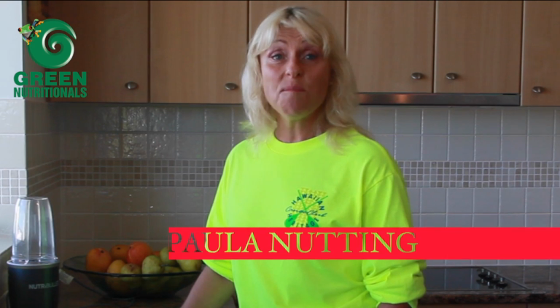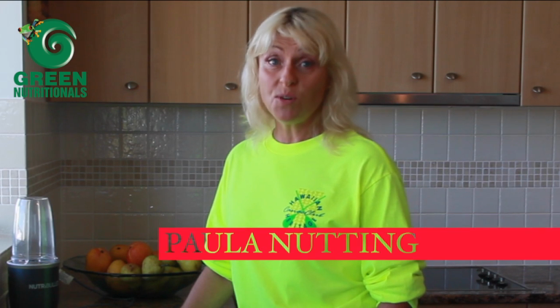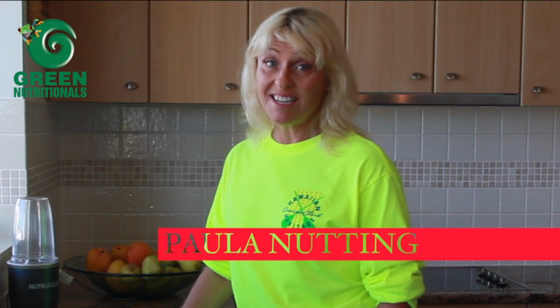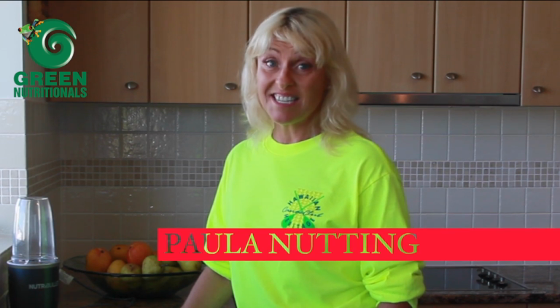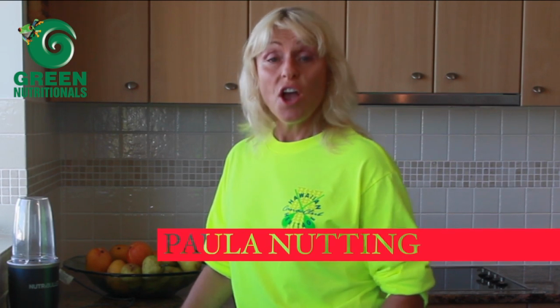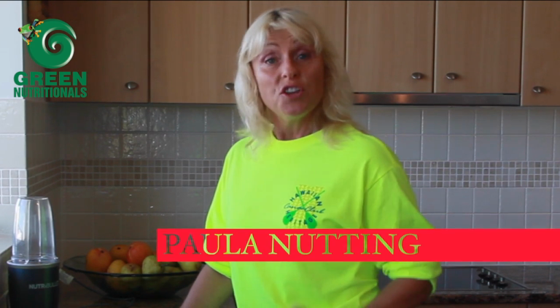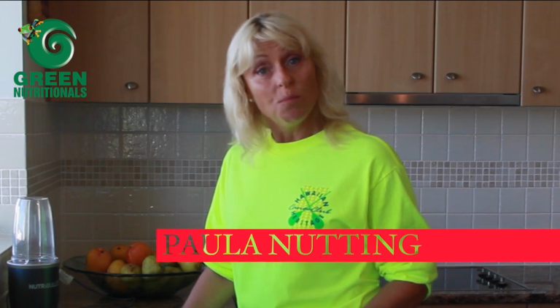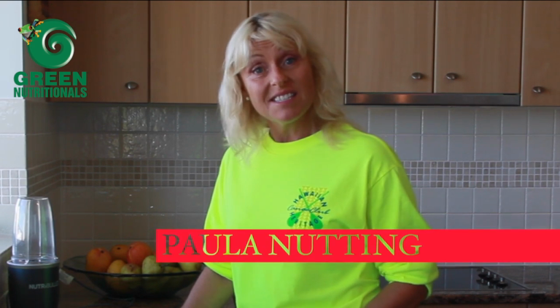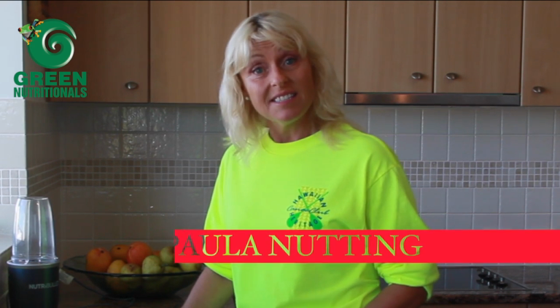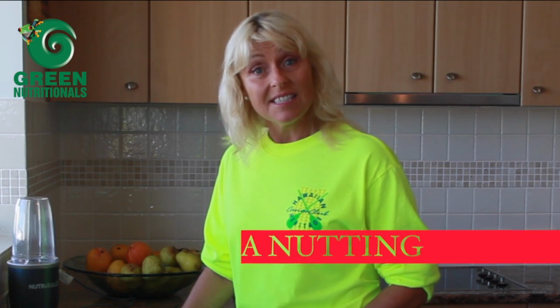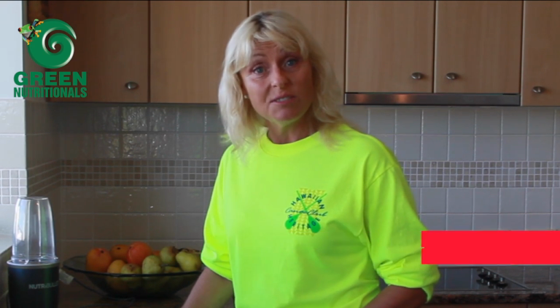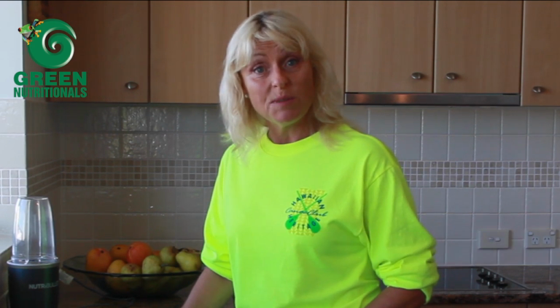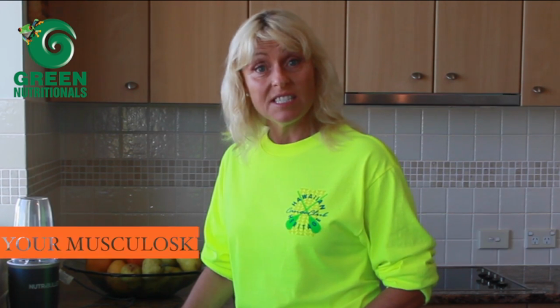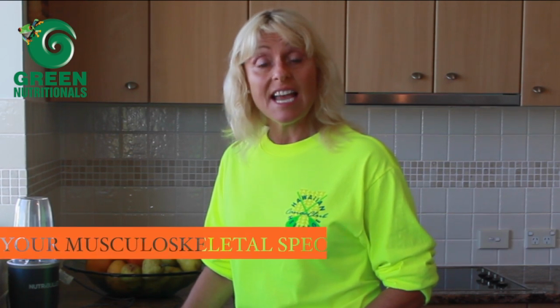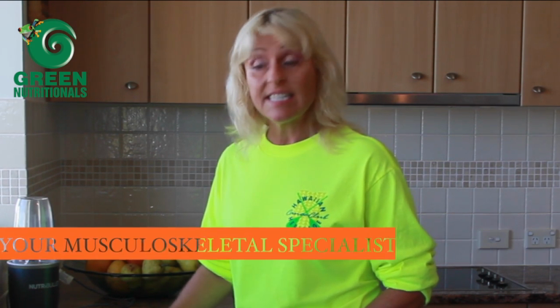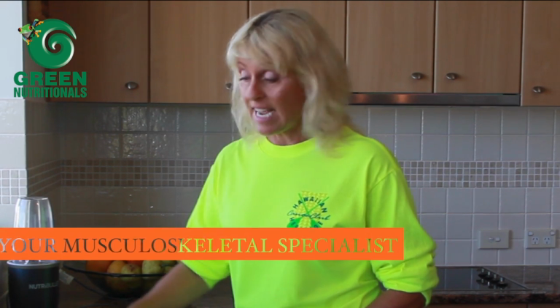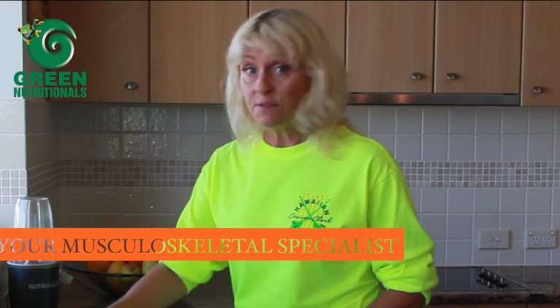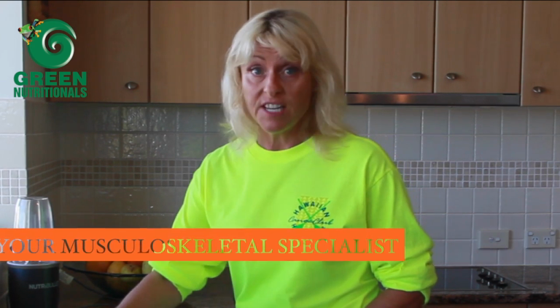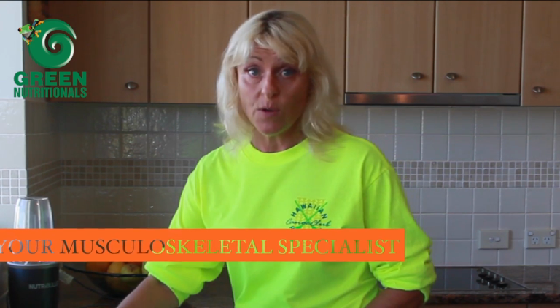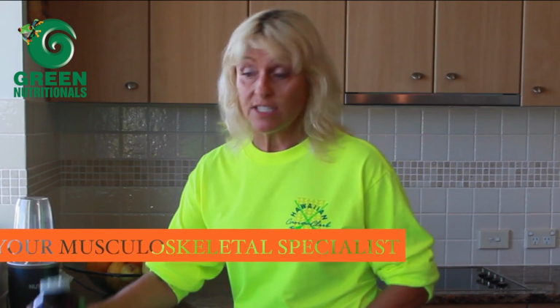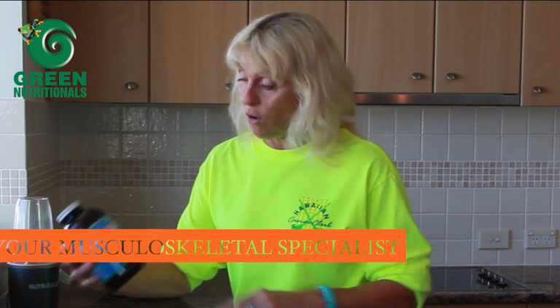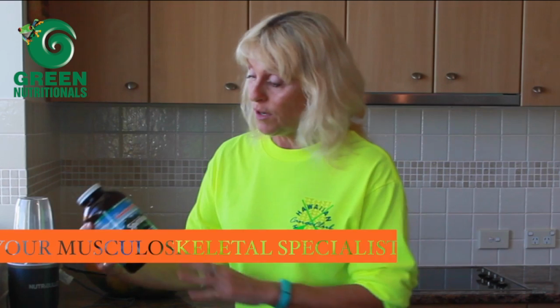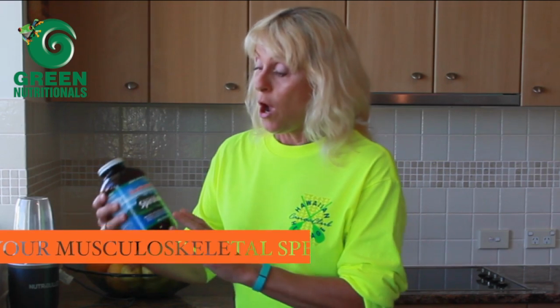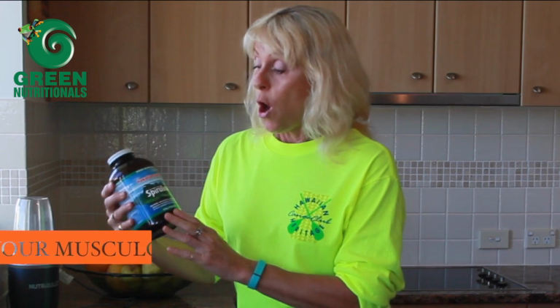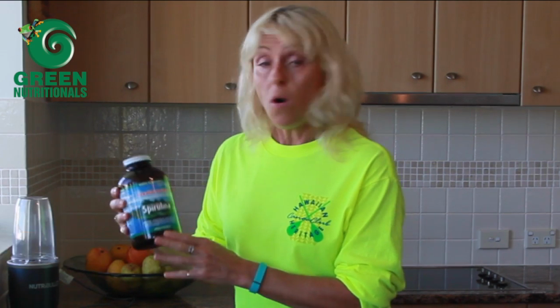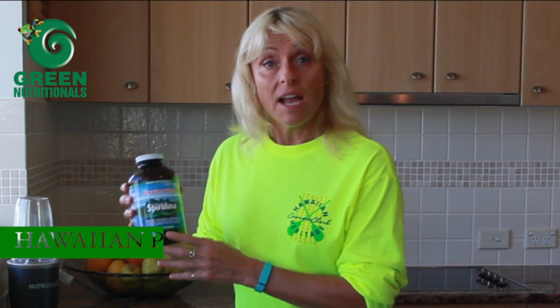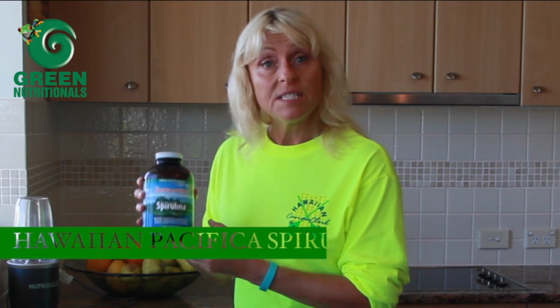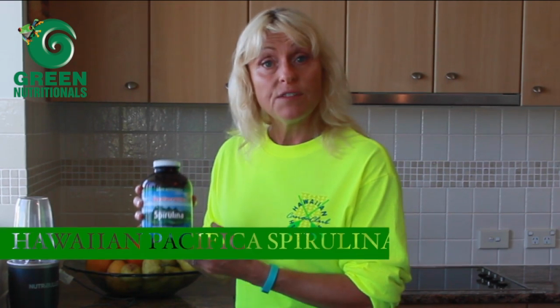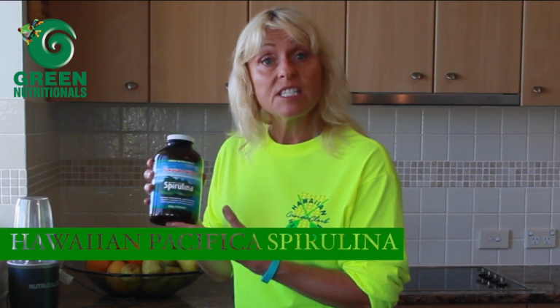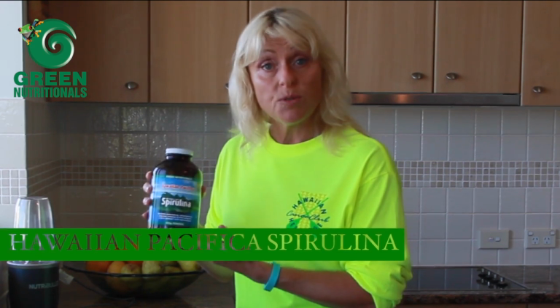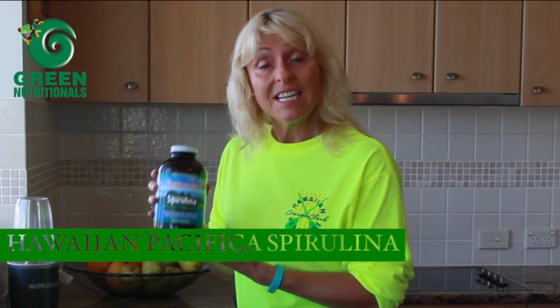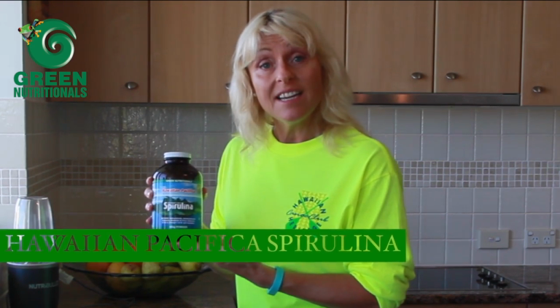I'm Paula Nutting, your Musculoskeletal Specialist, and today's video is on Hawaiian Pacifica Spirulina.